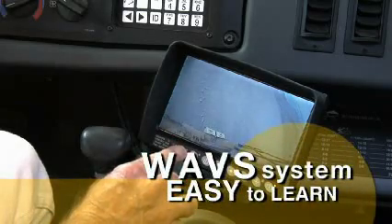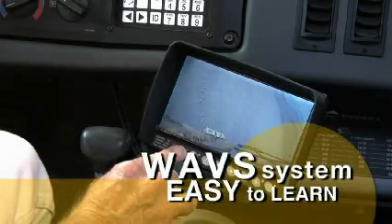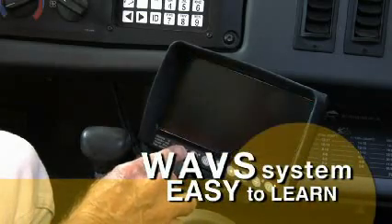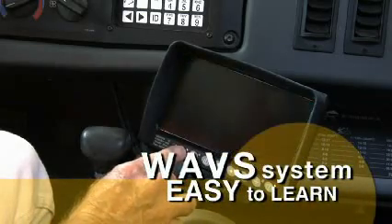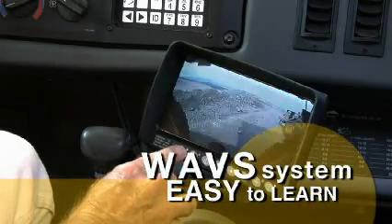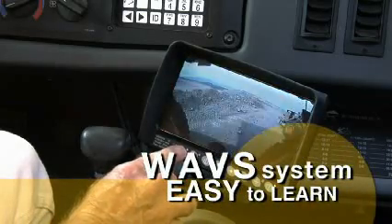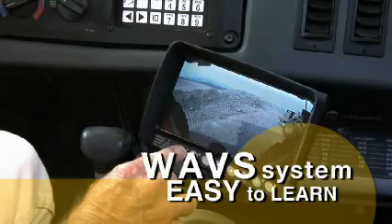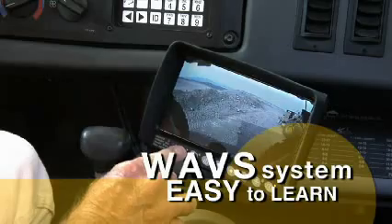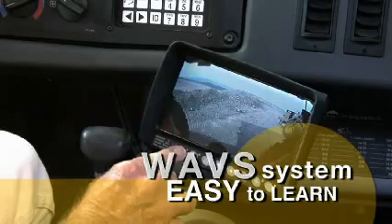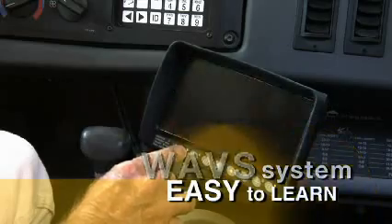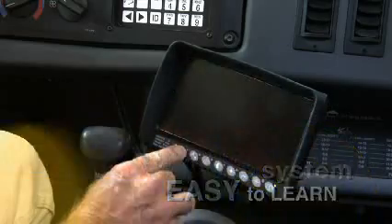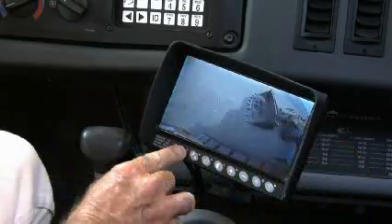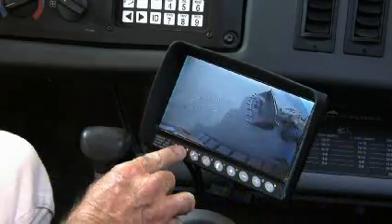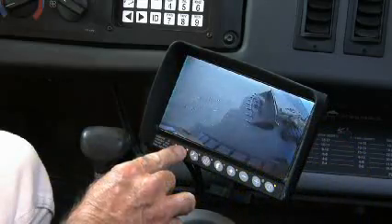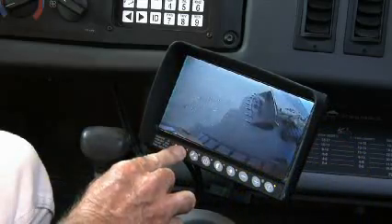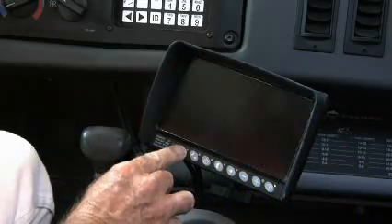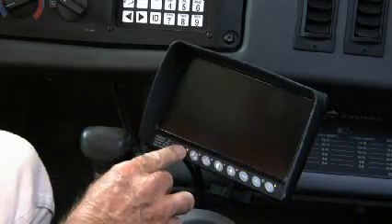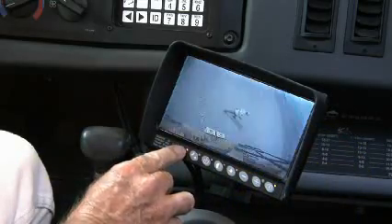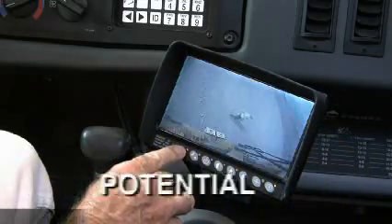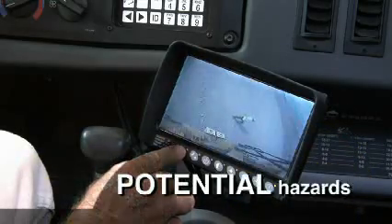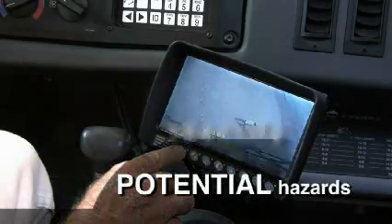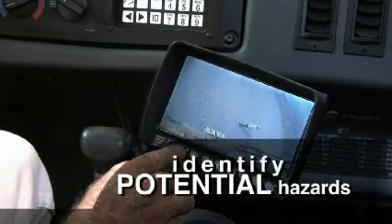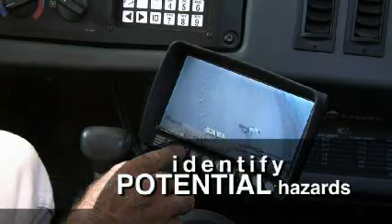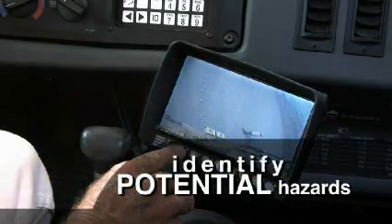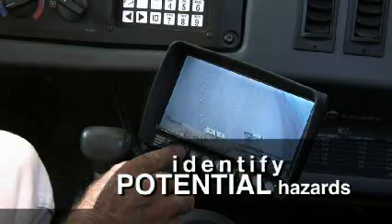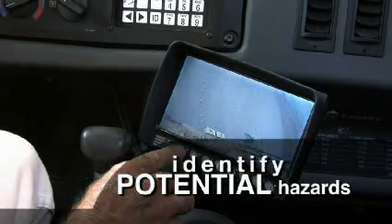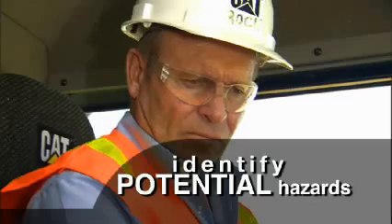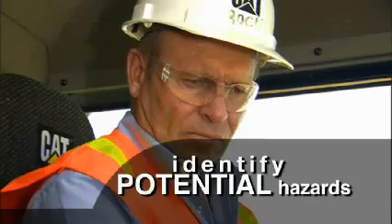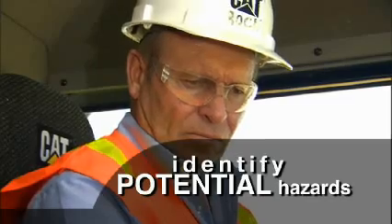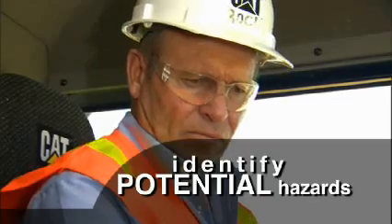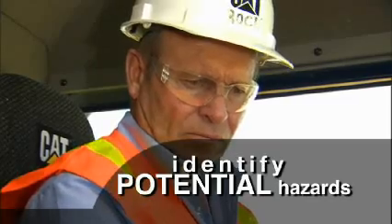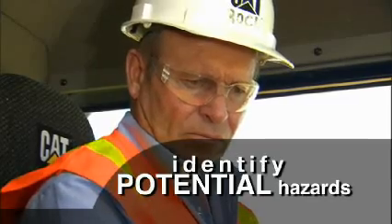At startup, you scroll through each of the cameras. By doing so, you're able to identify potential hazards surrounding the machine.